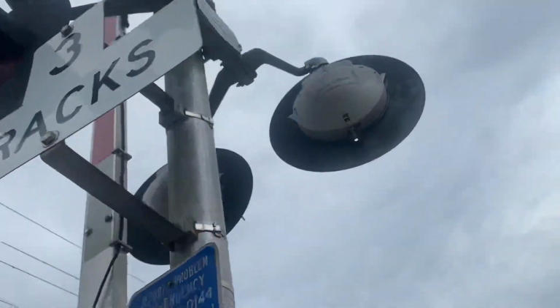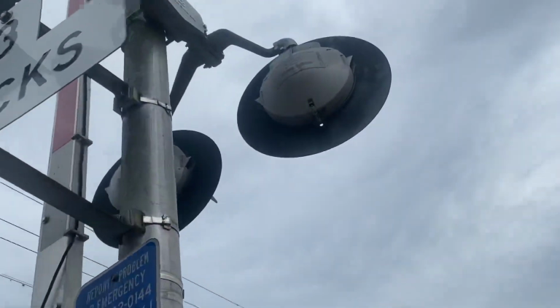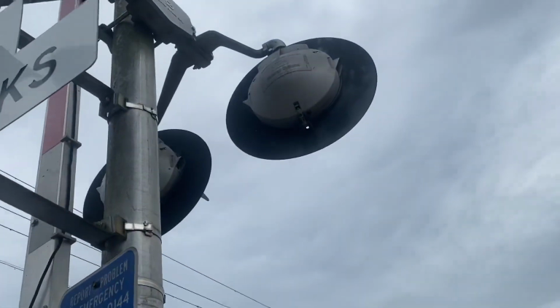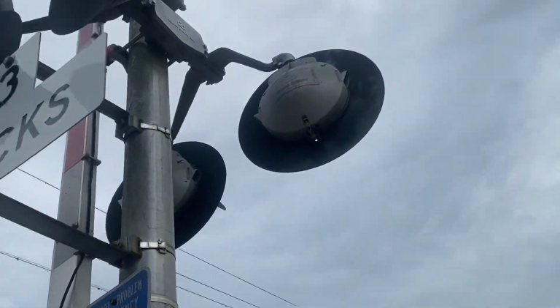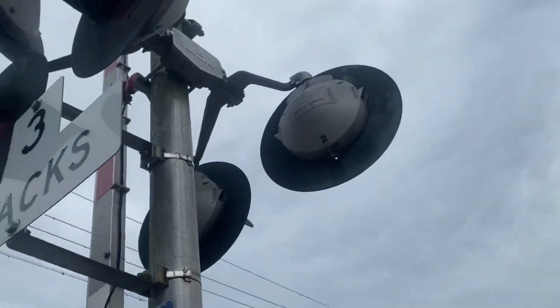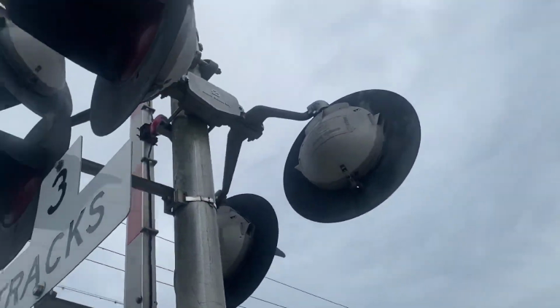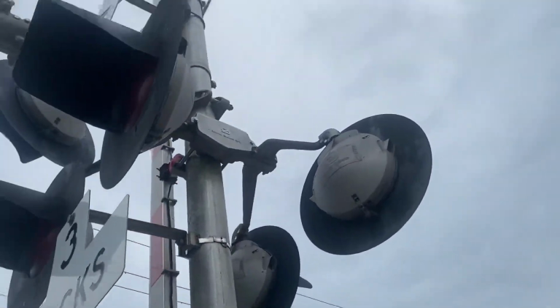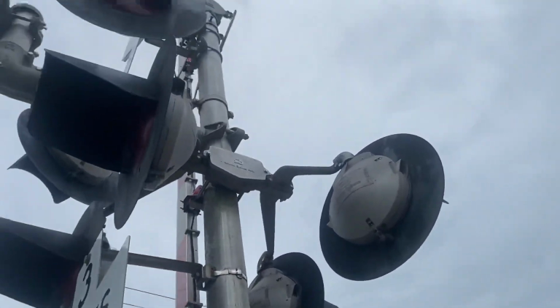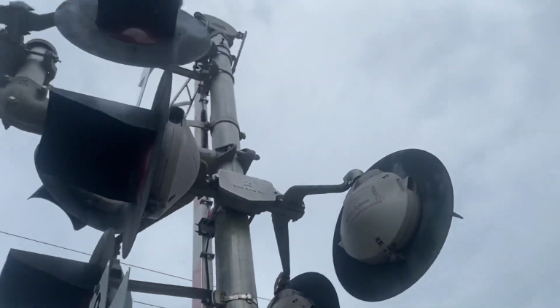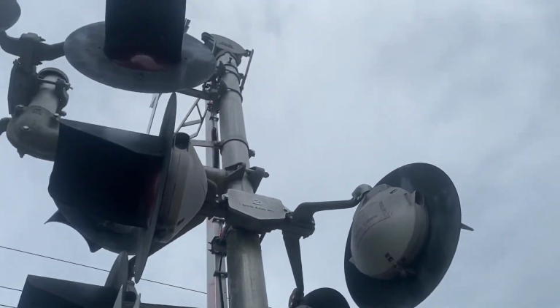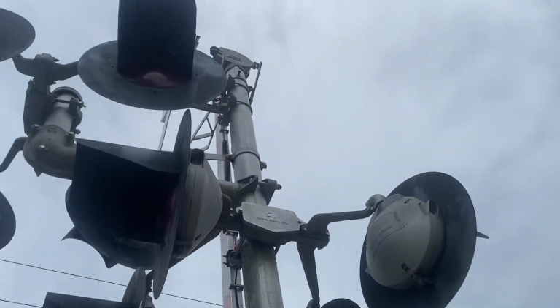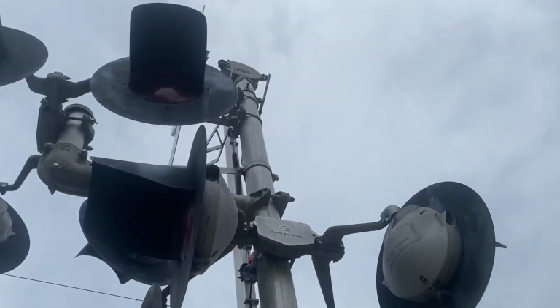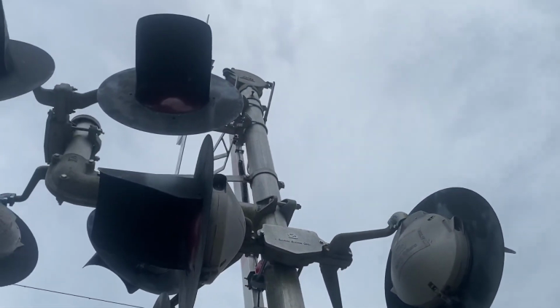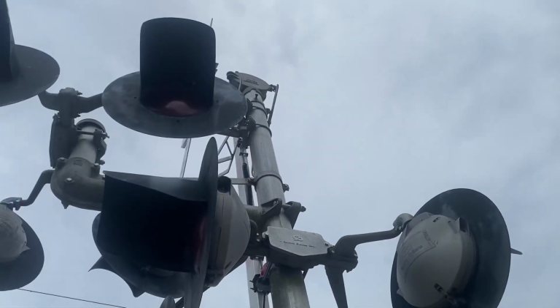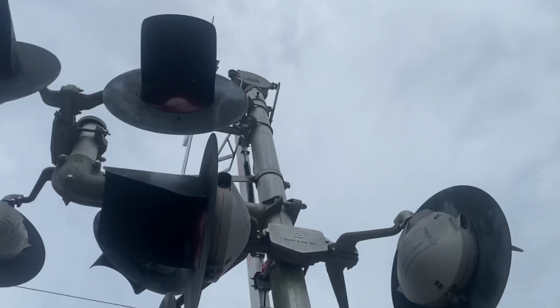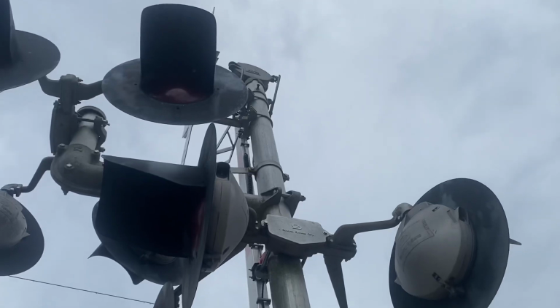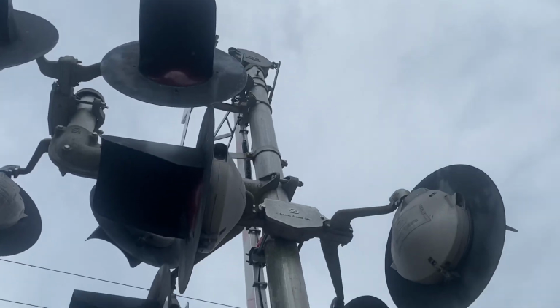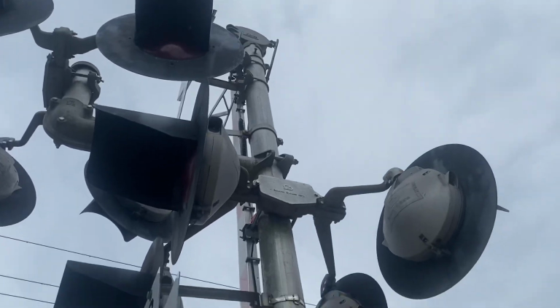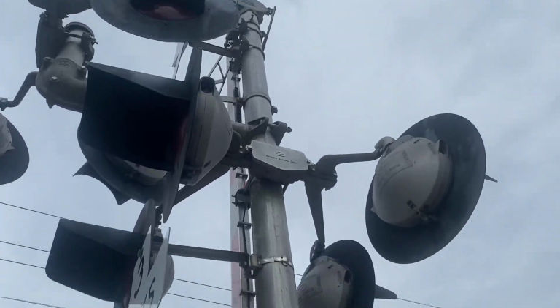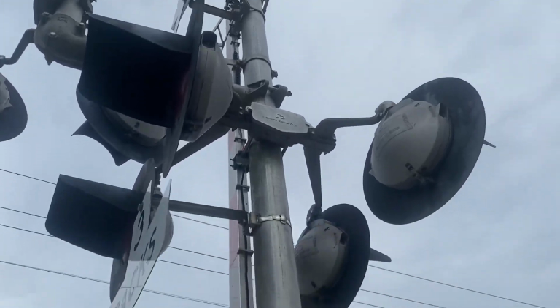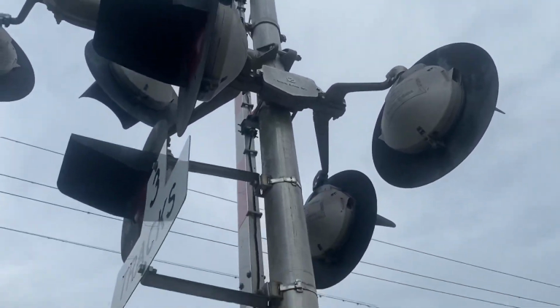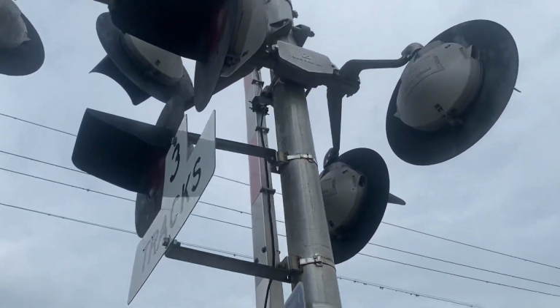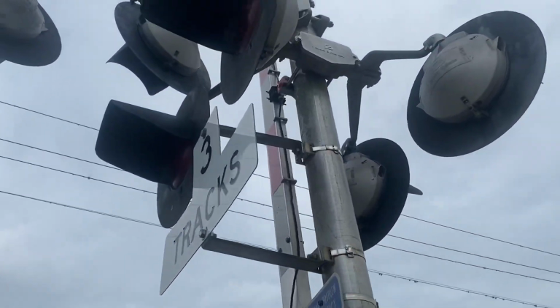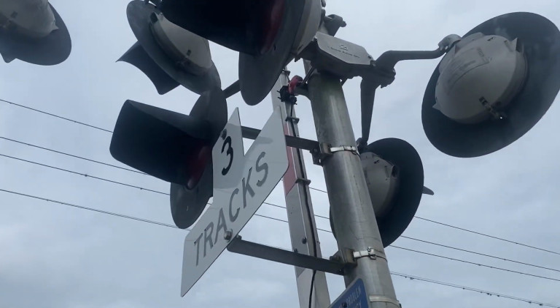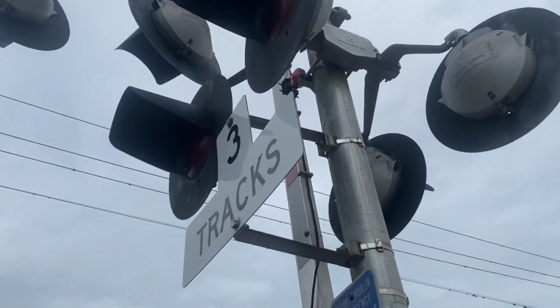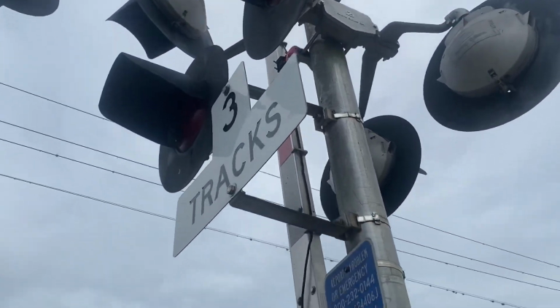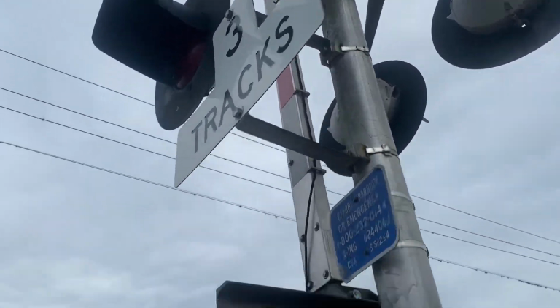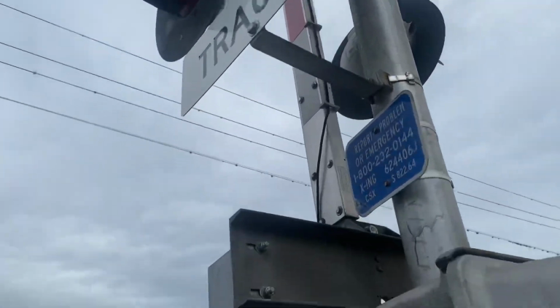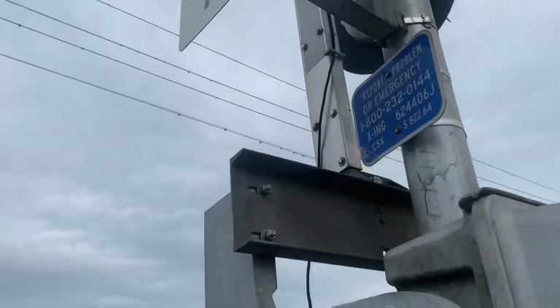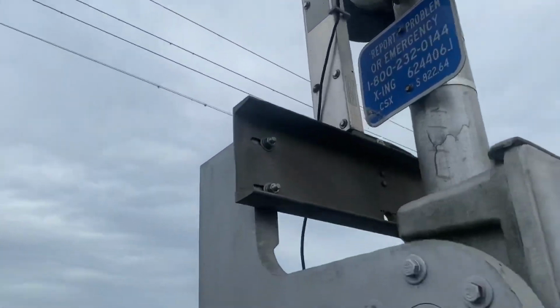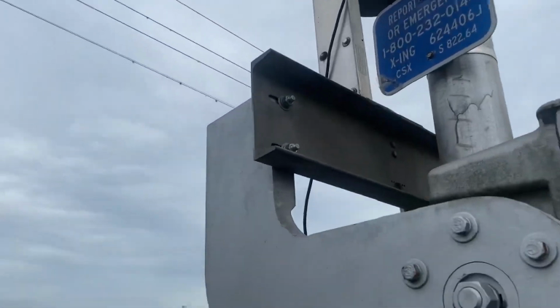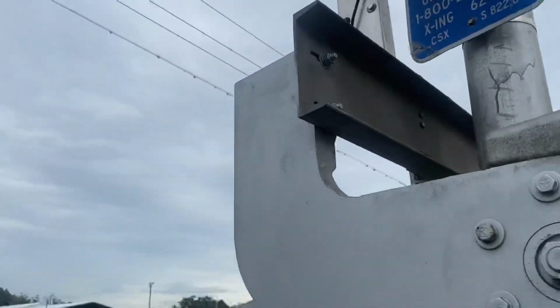The dogs are barking at me. This is a mechanical bell. The heat lights are Rico LED lights.